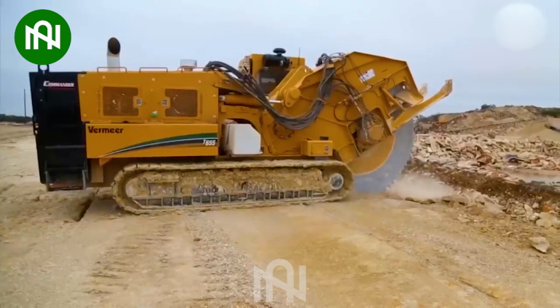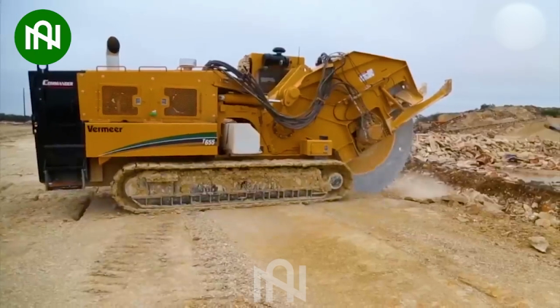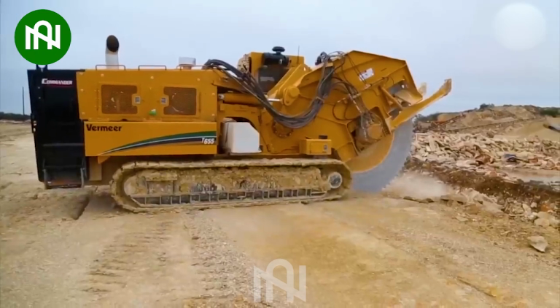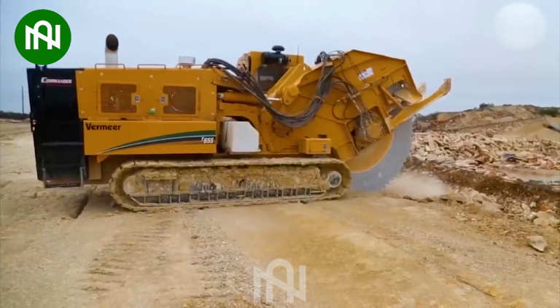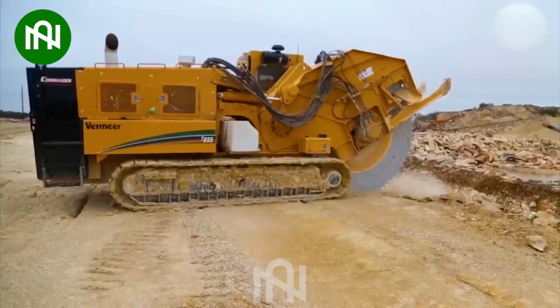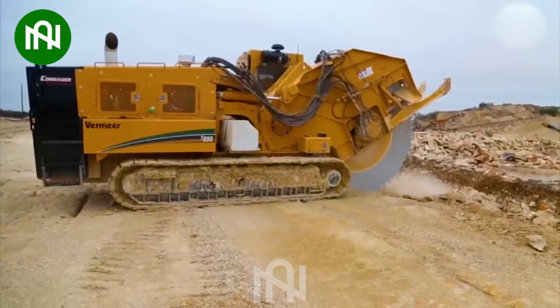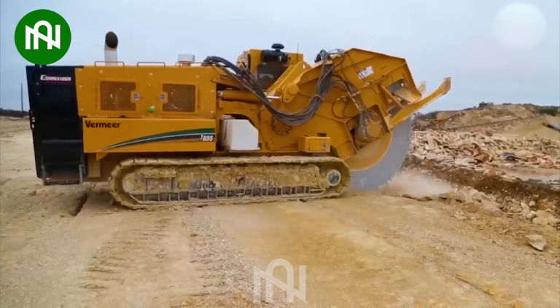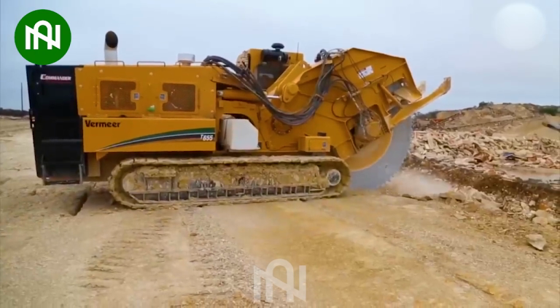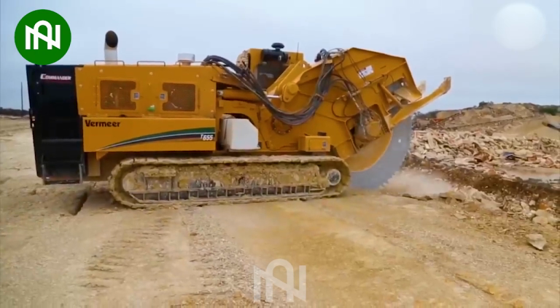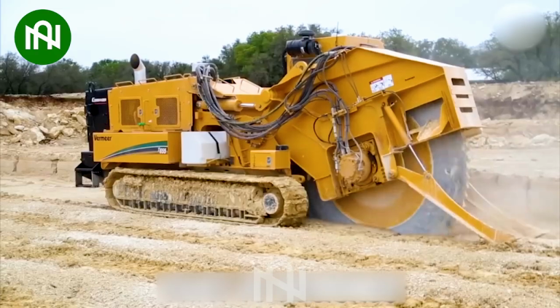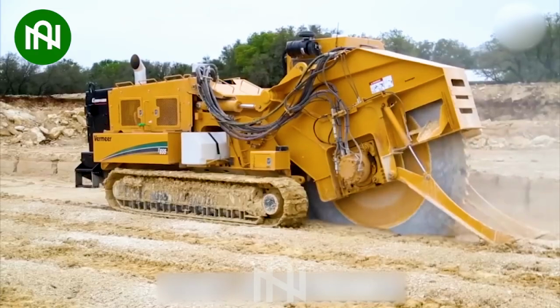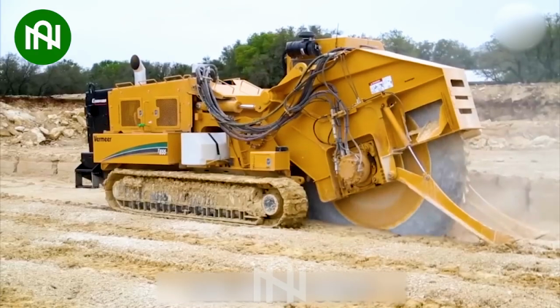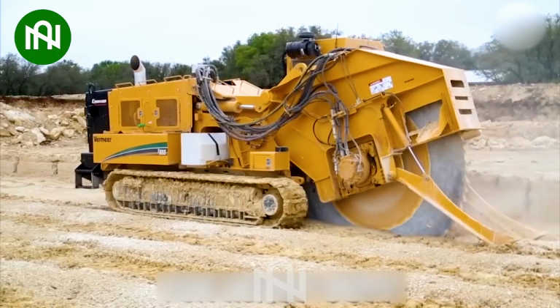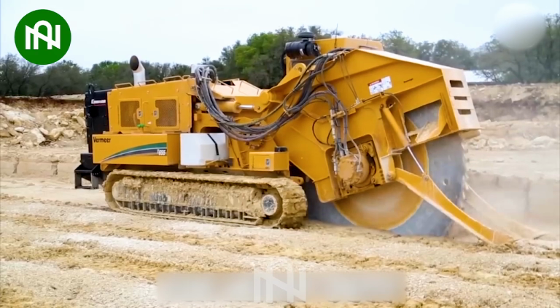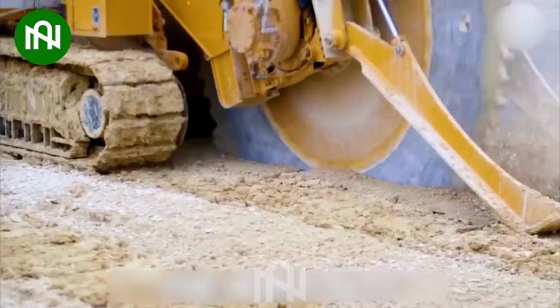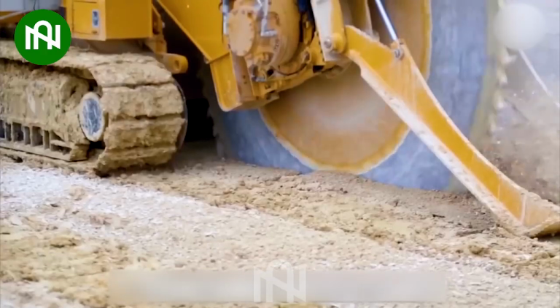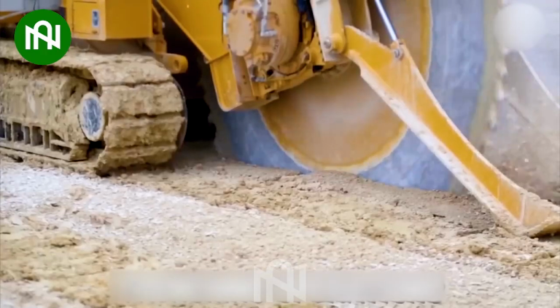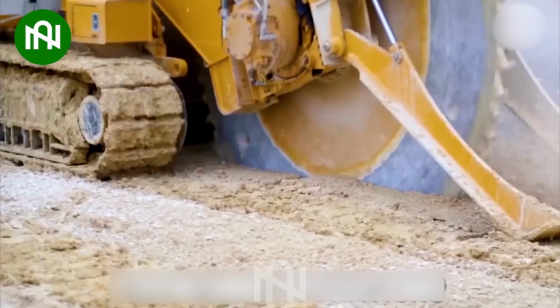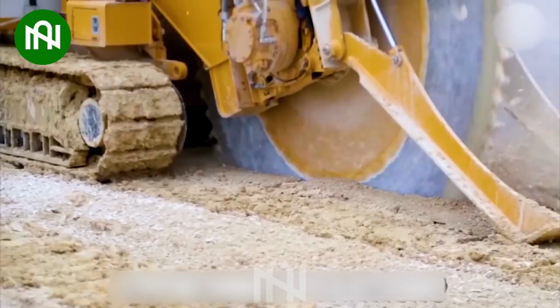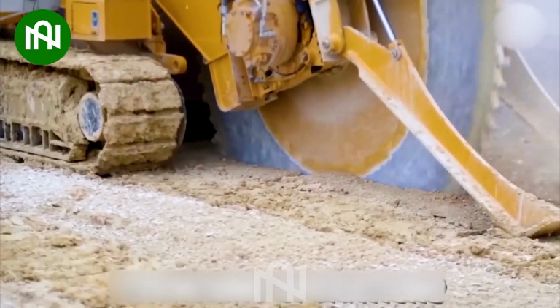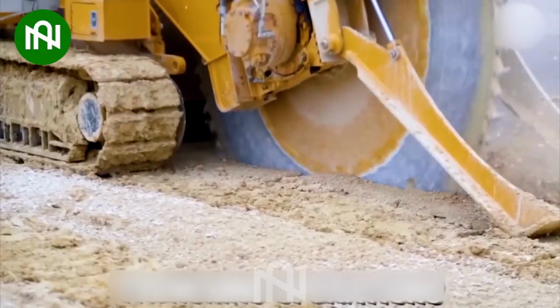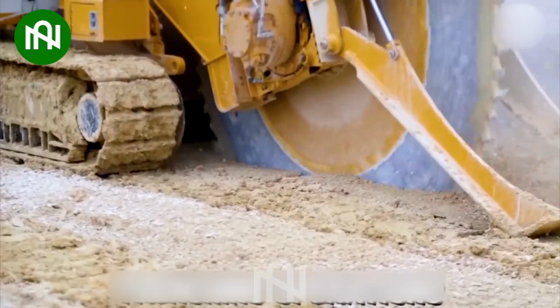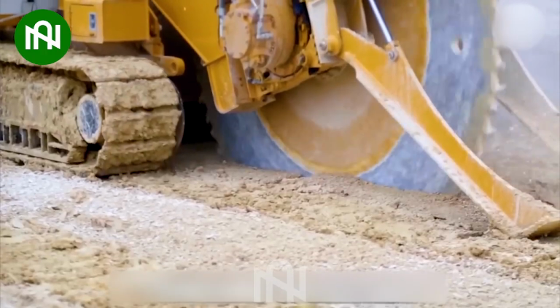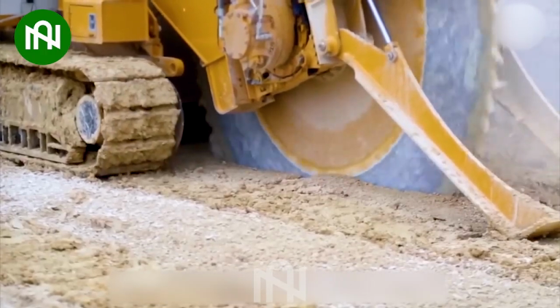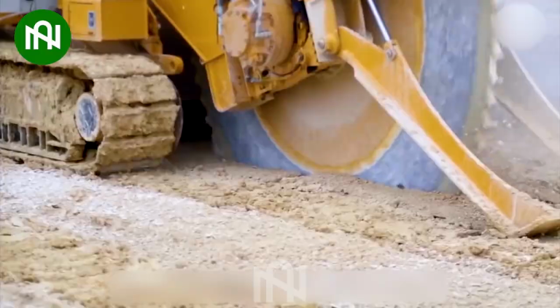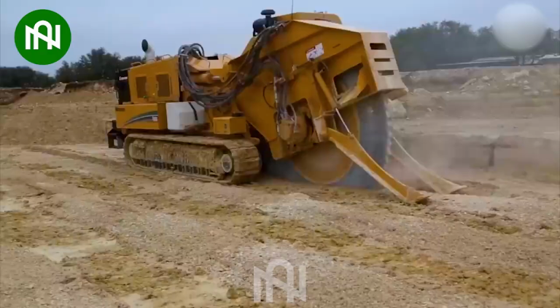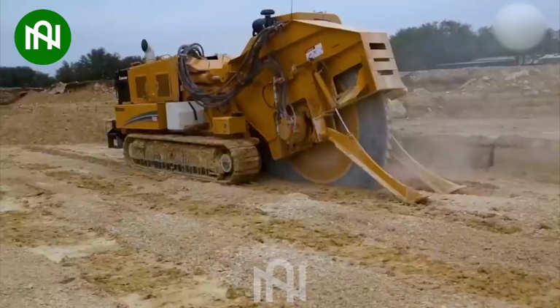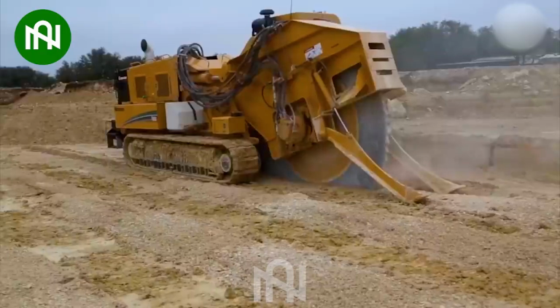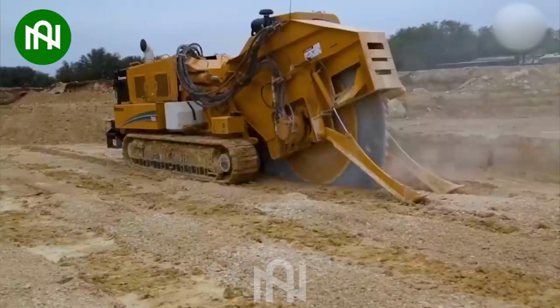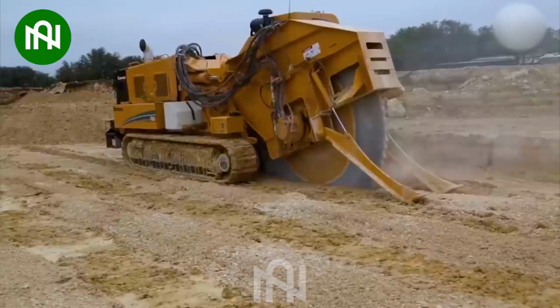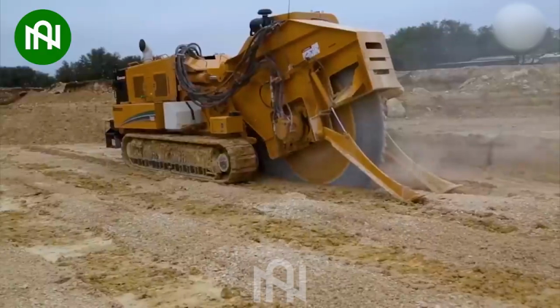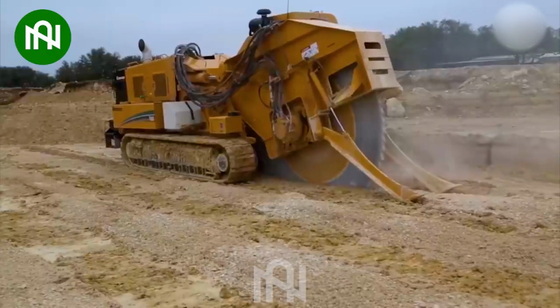Nothing can stop this giant trenching machine from creating amazing trenches and infrastructure.